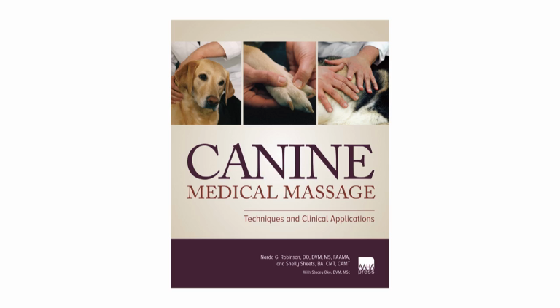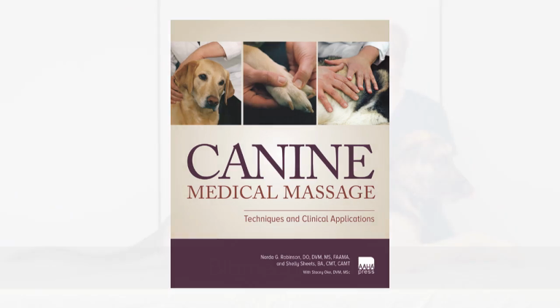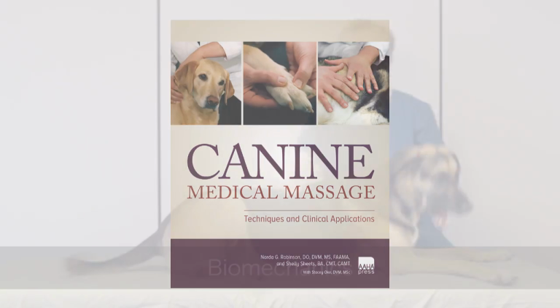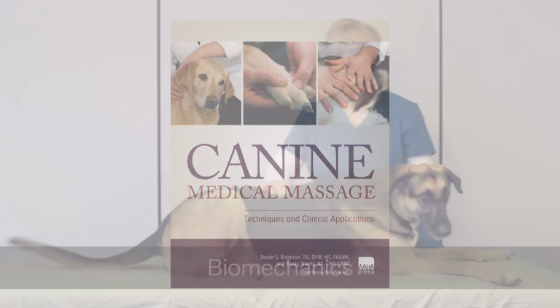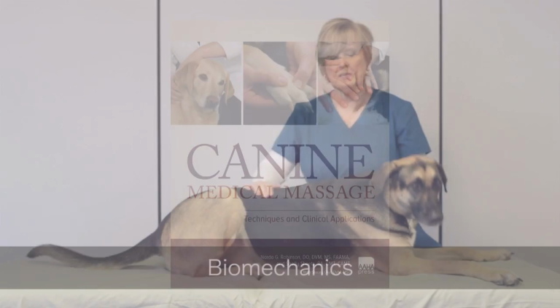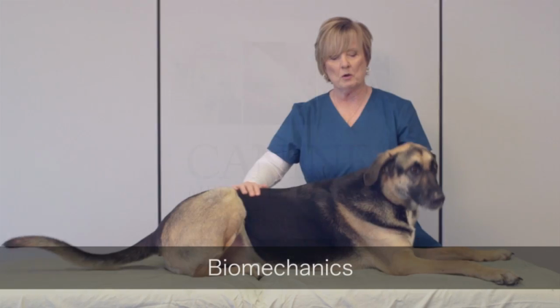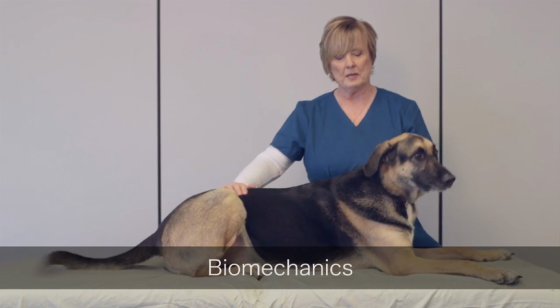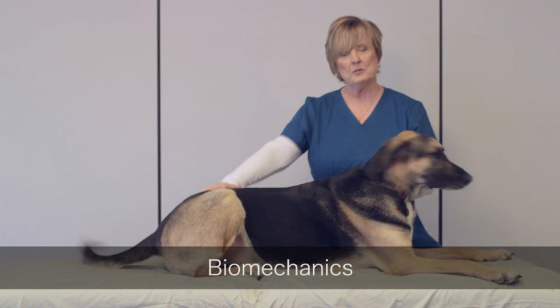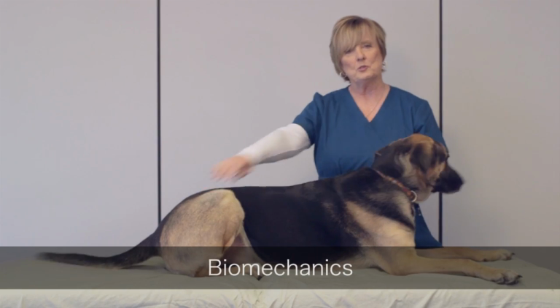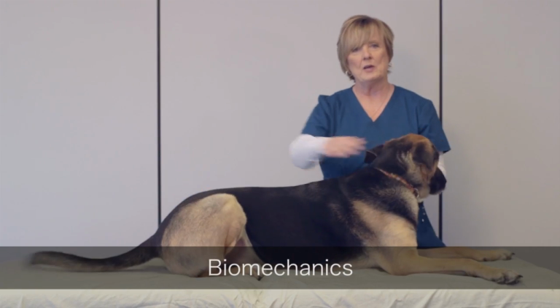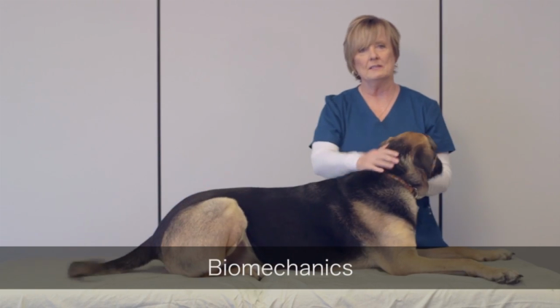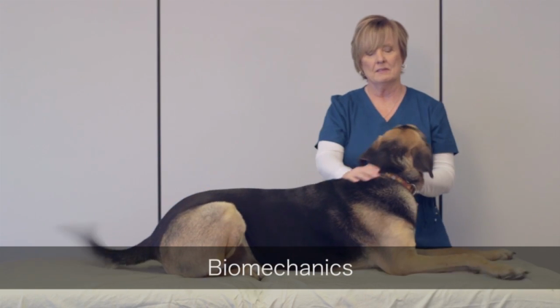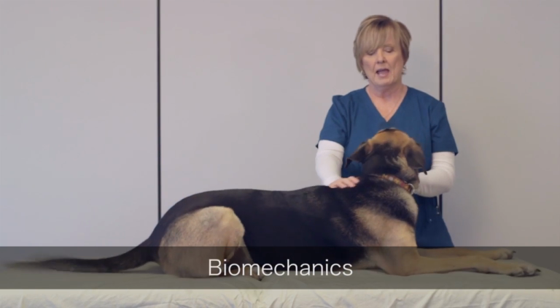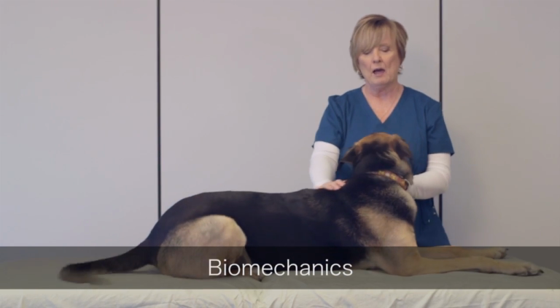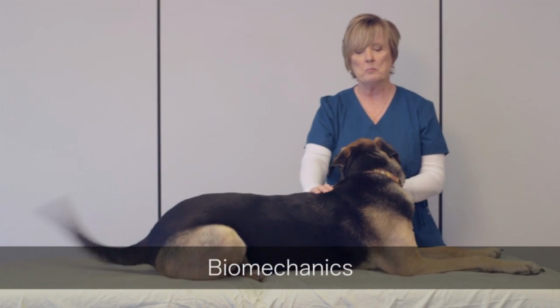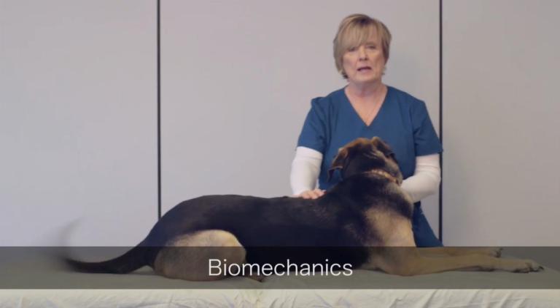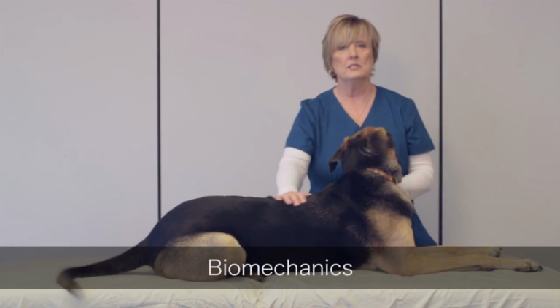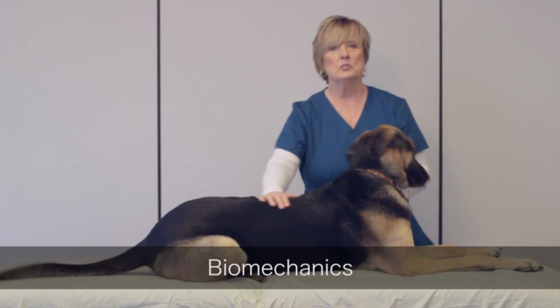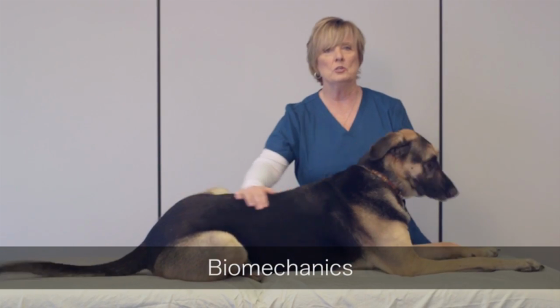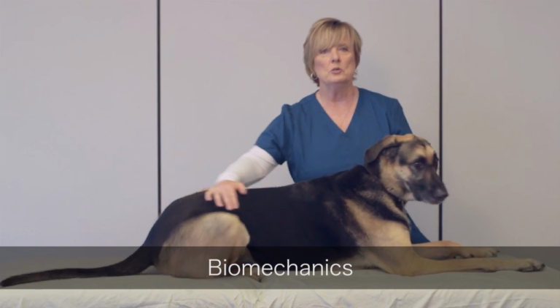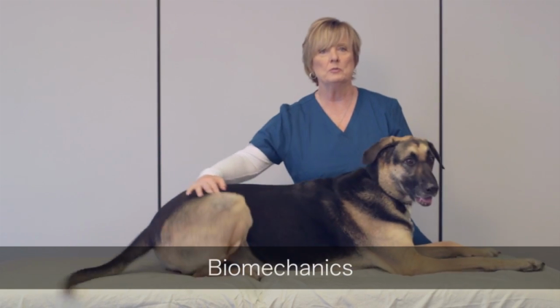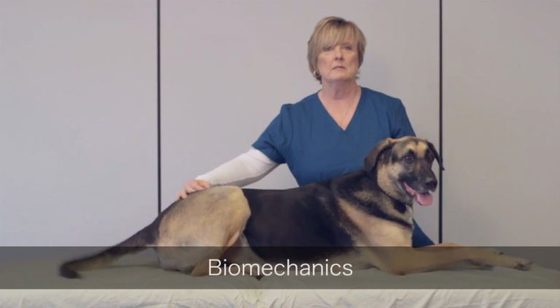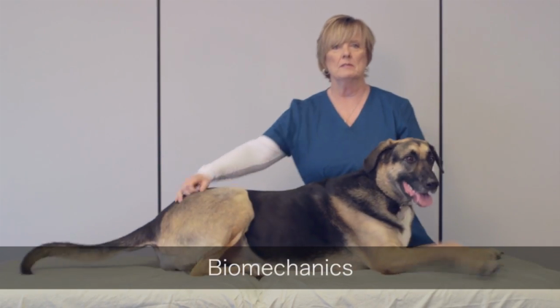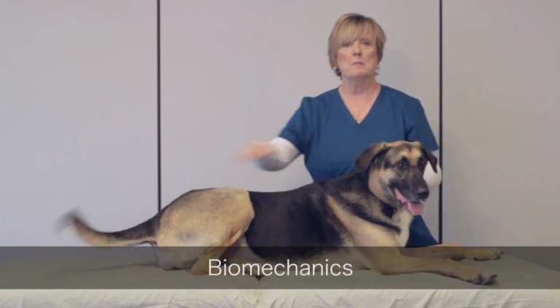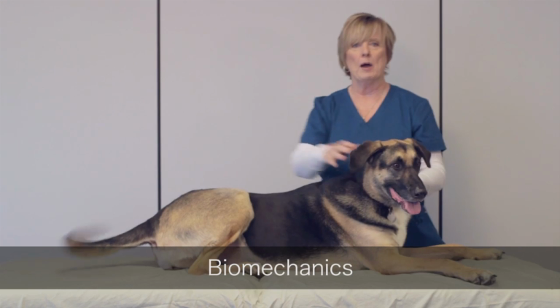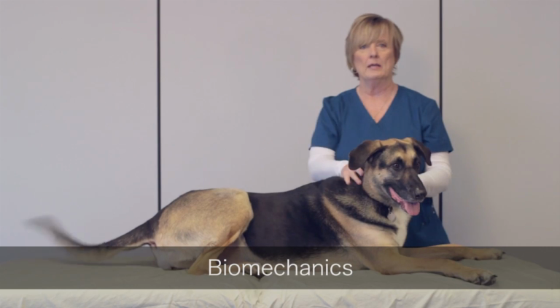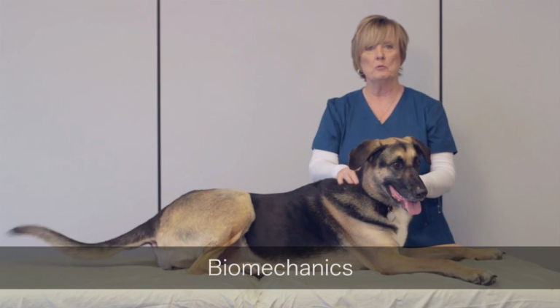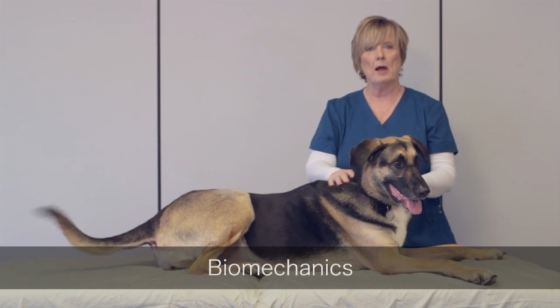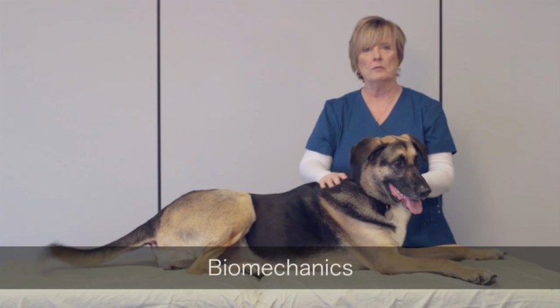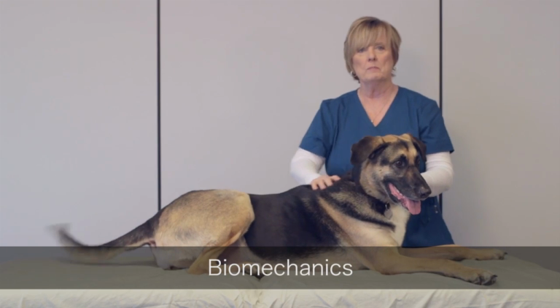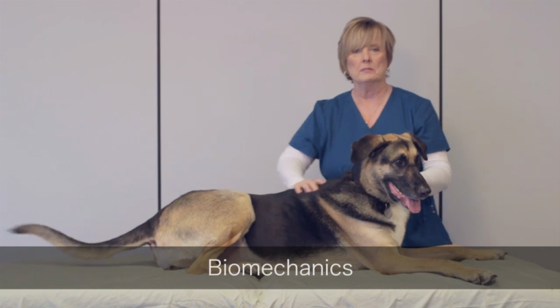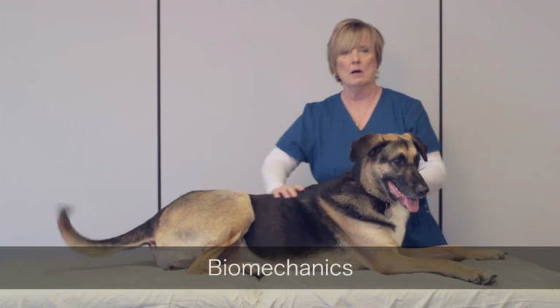This video demonstrates how the practitioner uses their body throughout the massage.